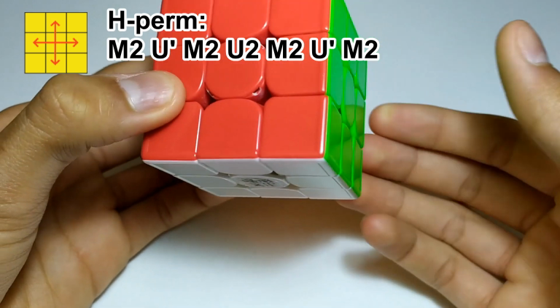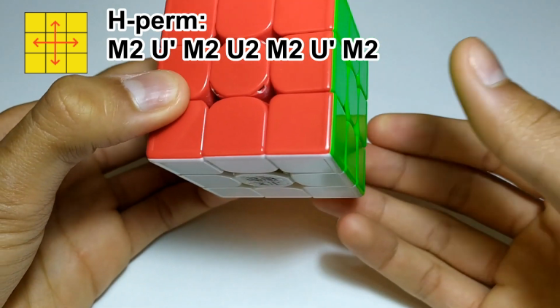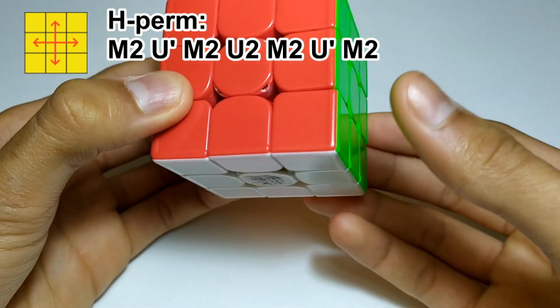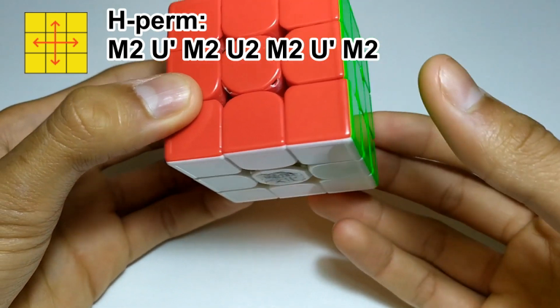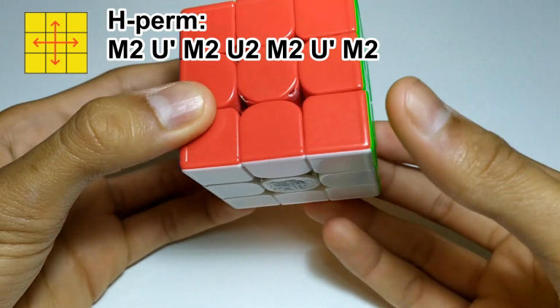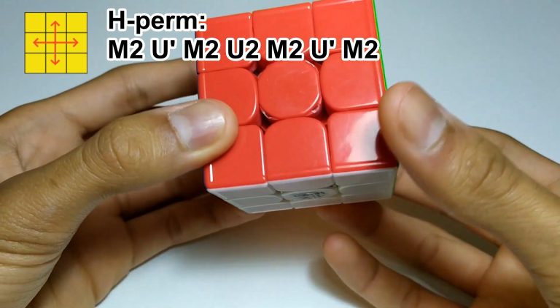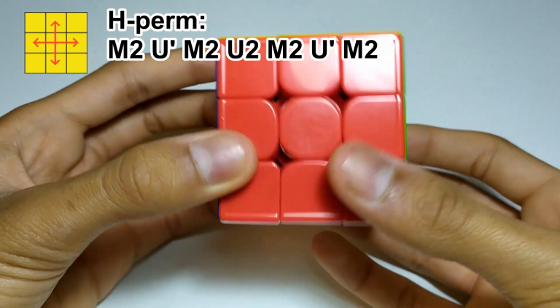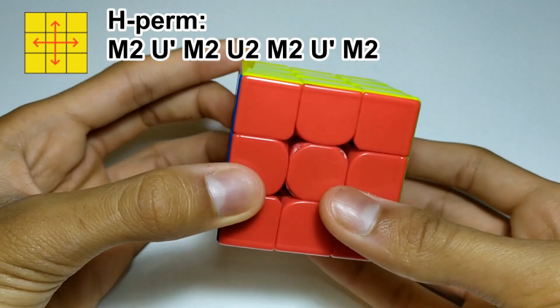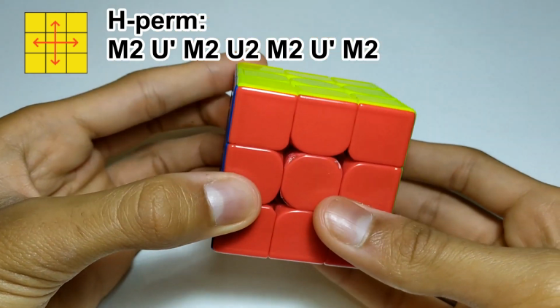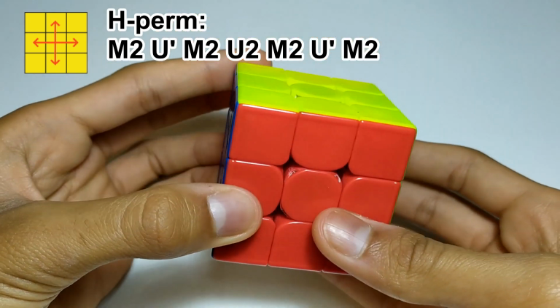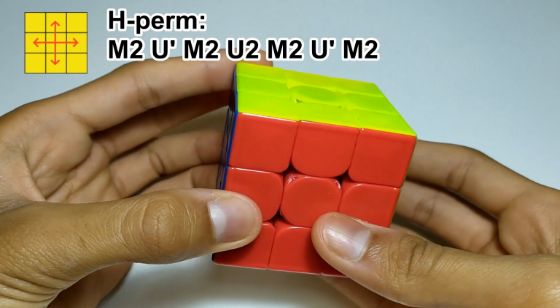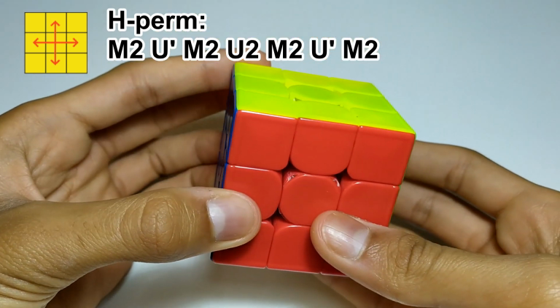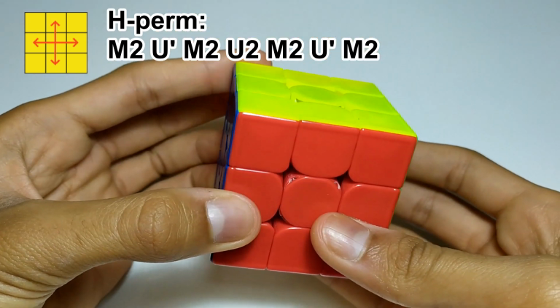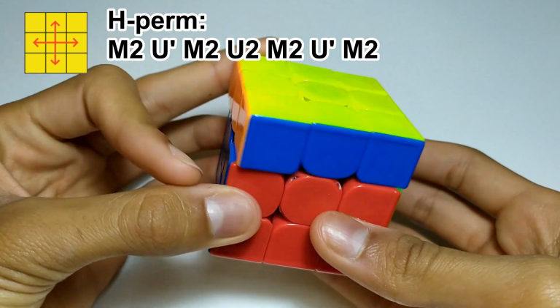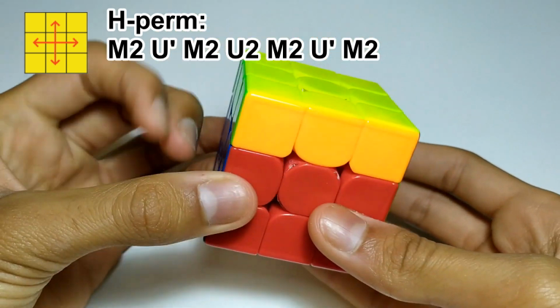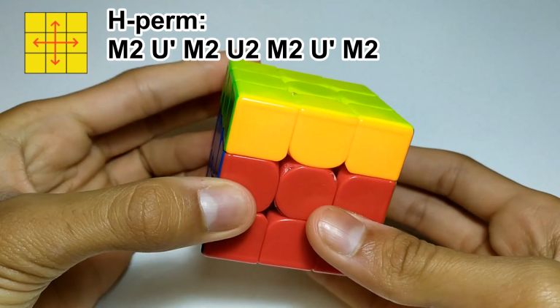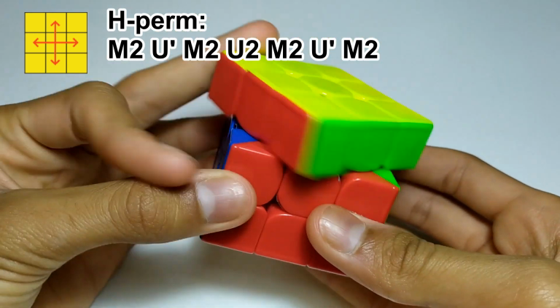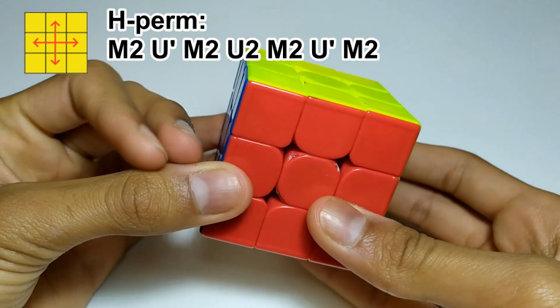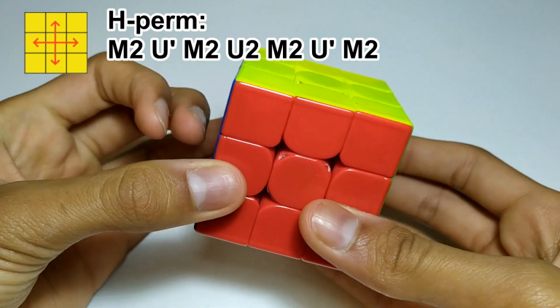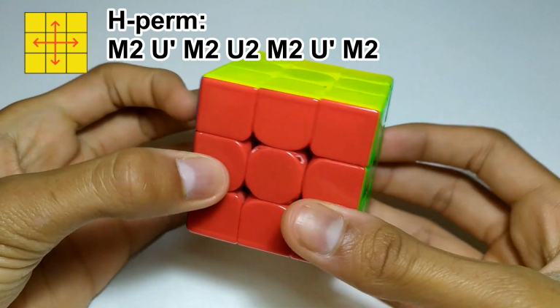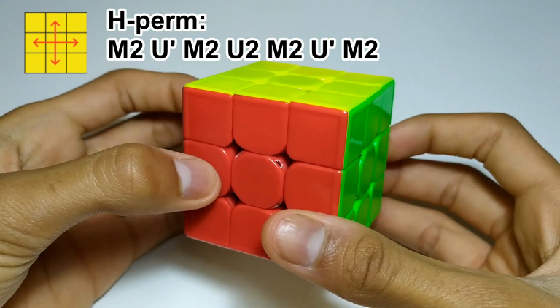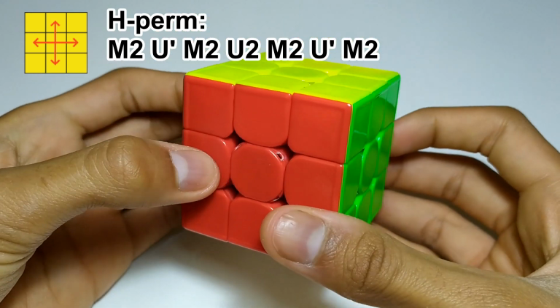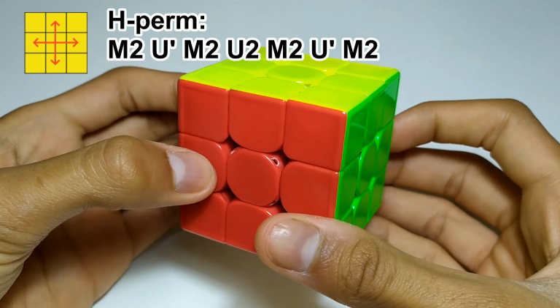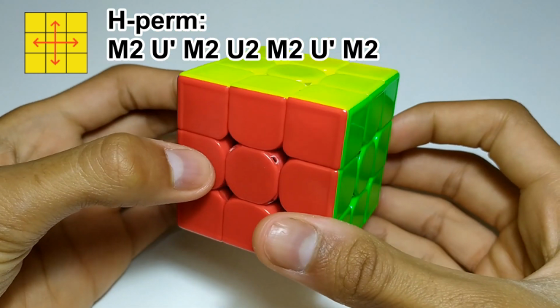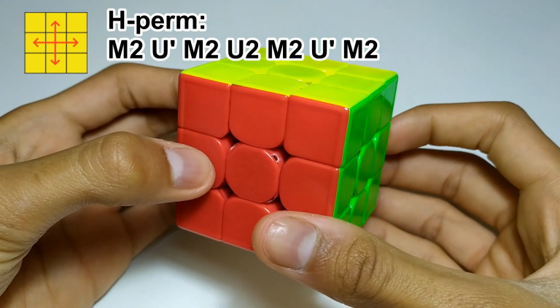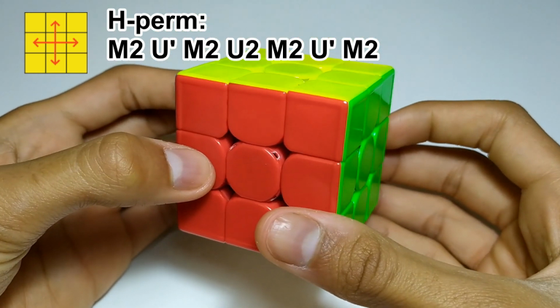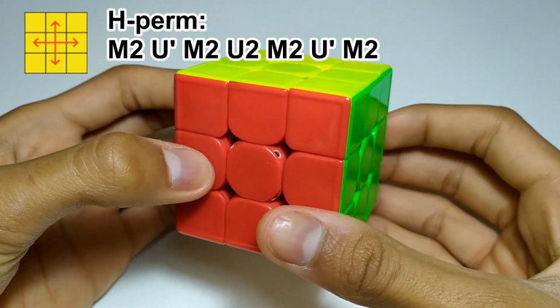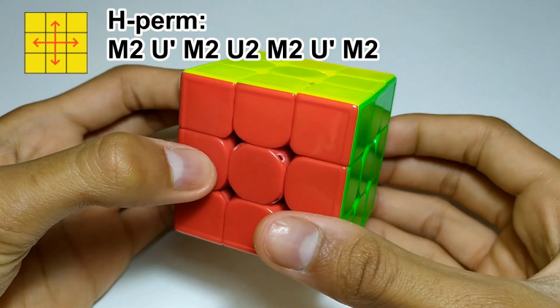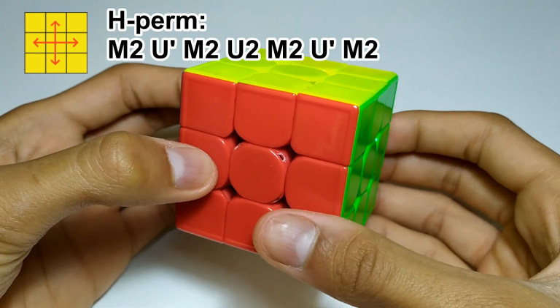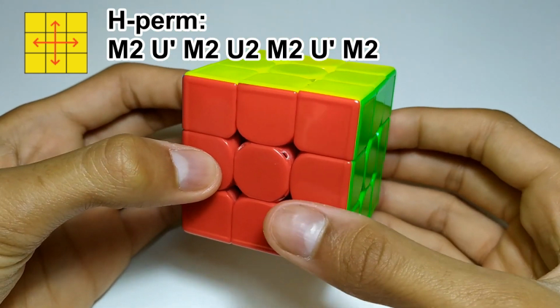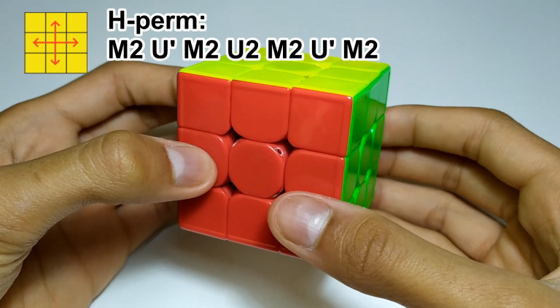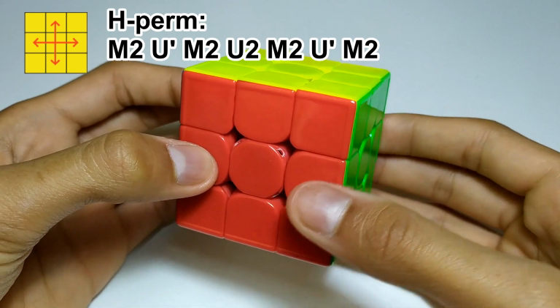M2 double flicks and U2 double flicks are very important in all of these algorithms.